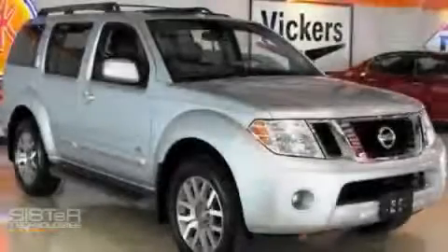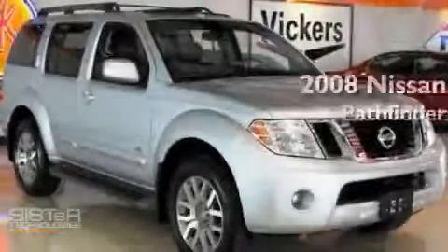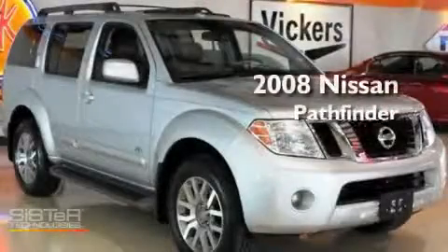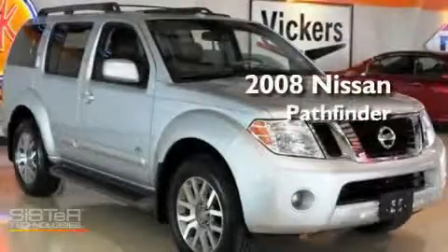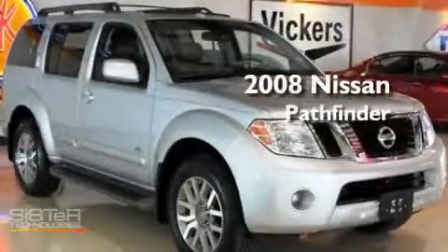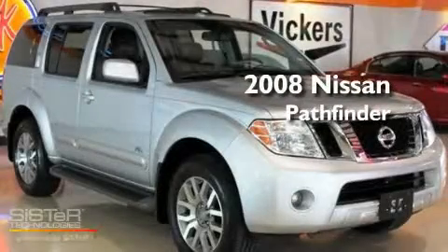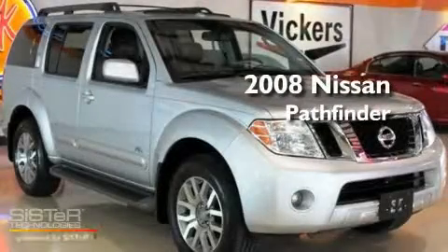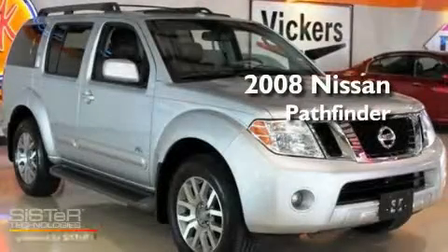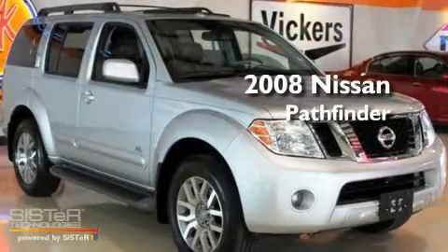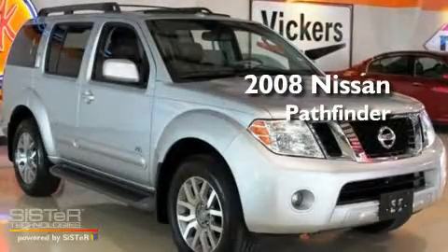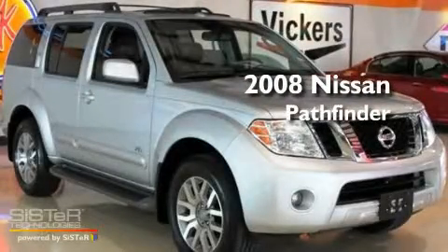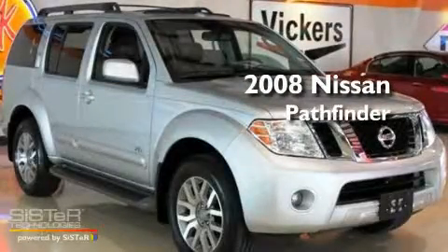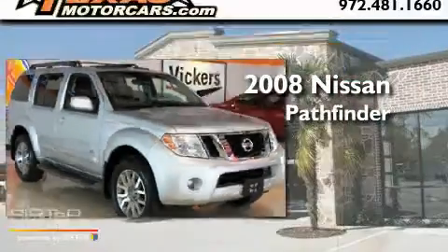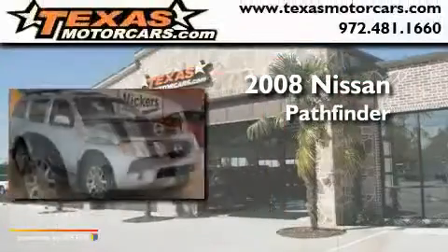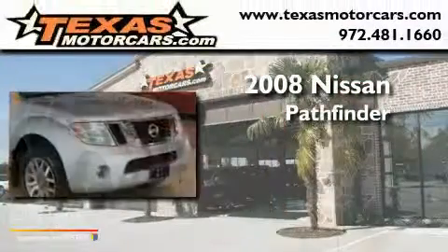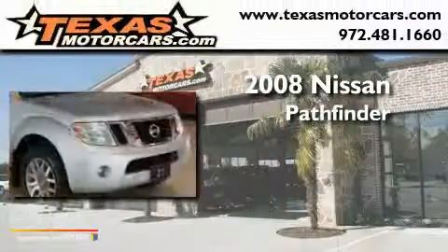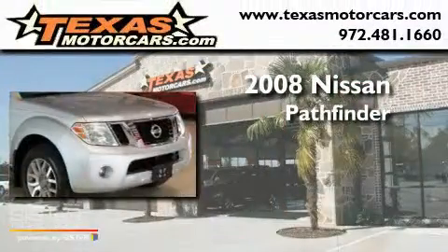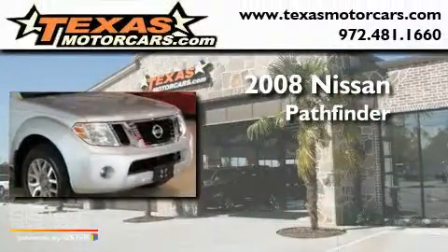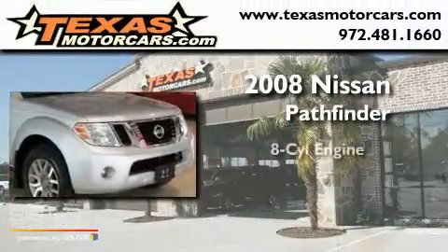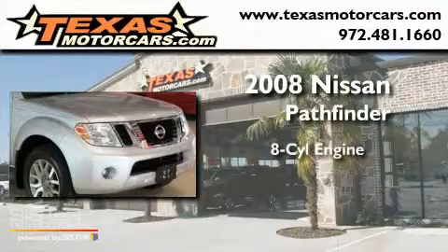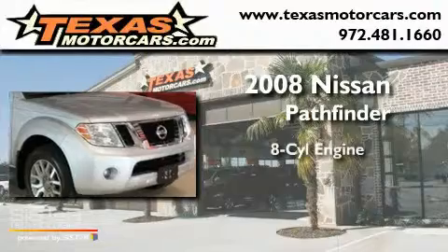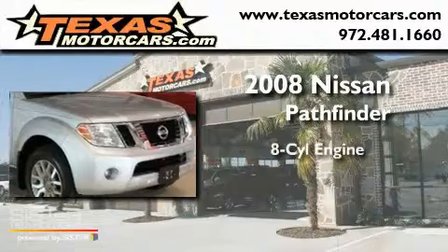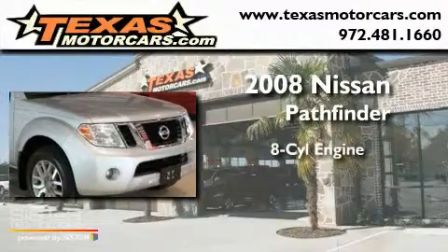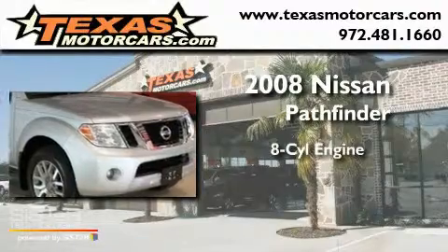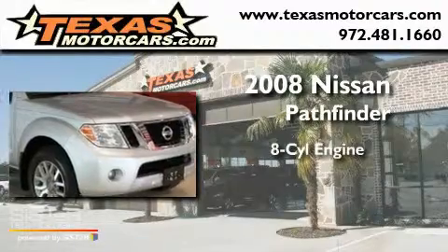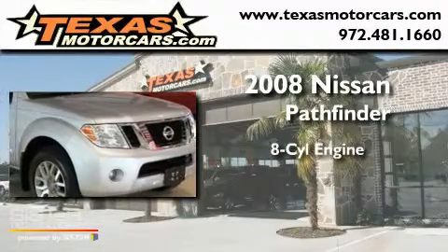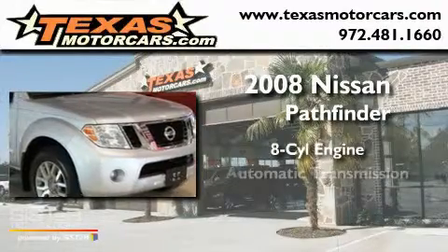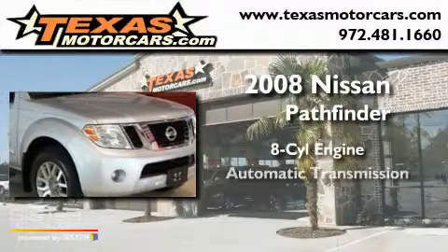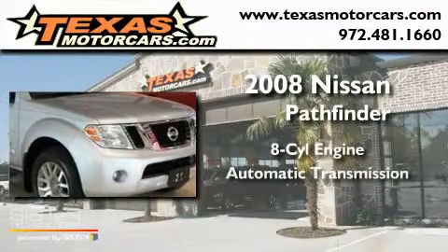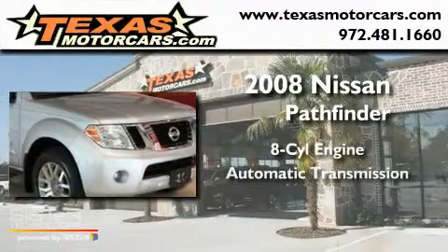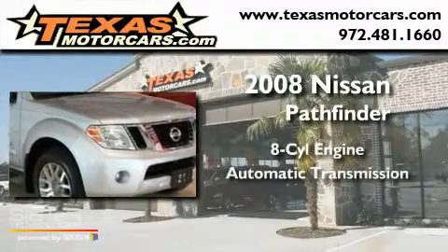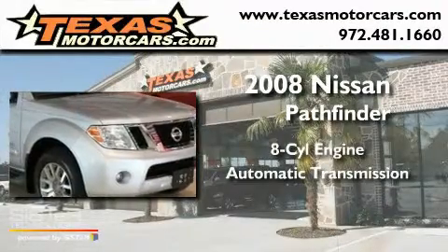This is a 2008 Nissan Pathfinder. It features an eight-cylinder engine and an automatic transmission.